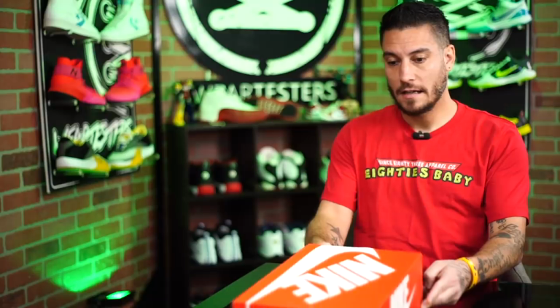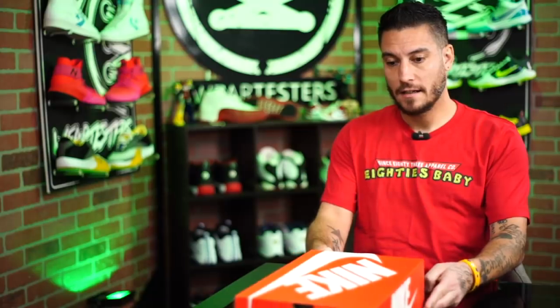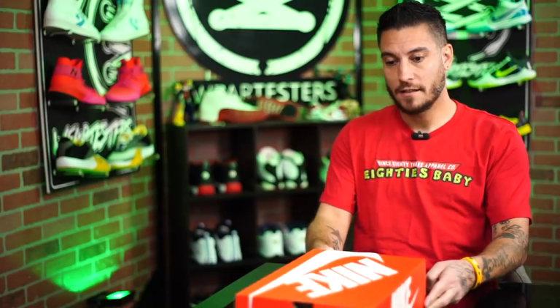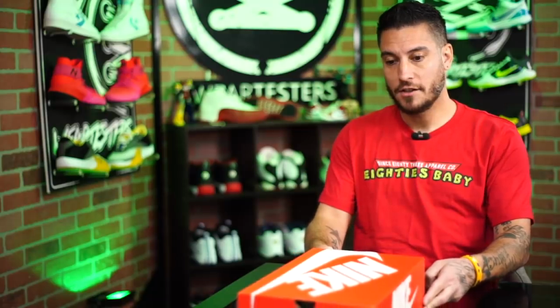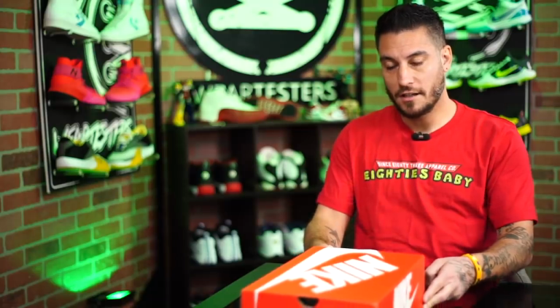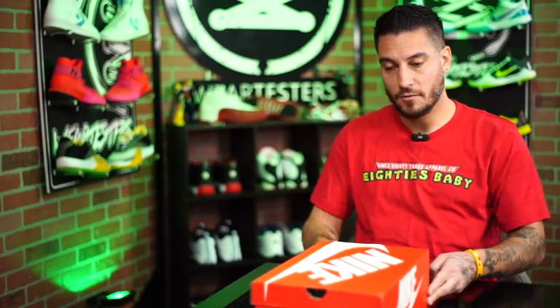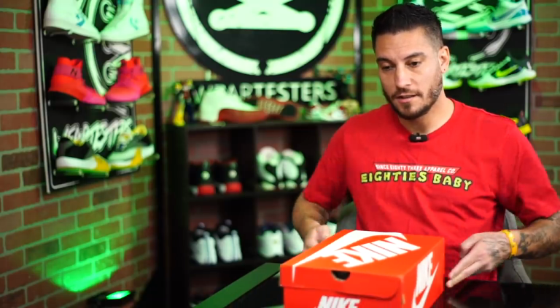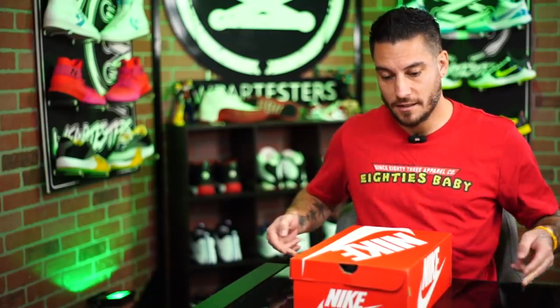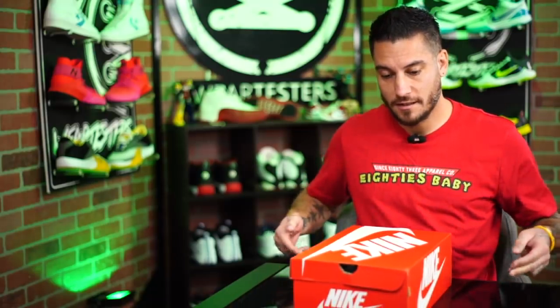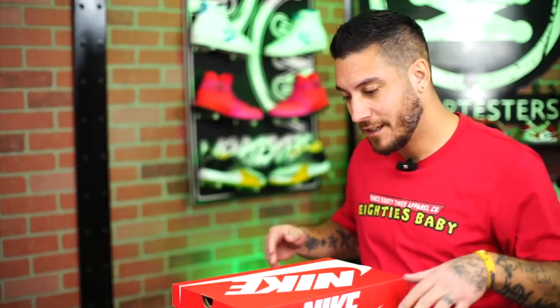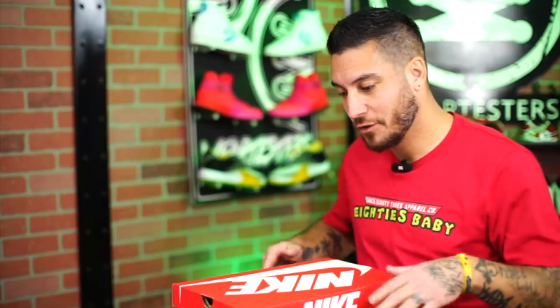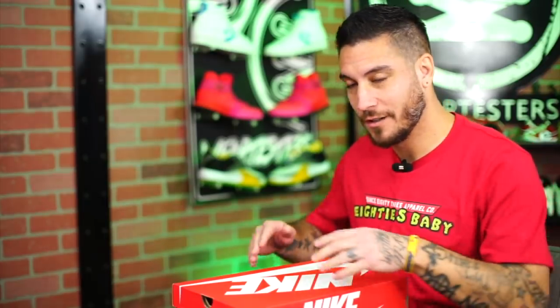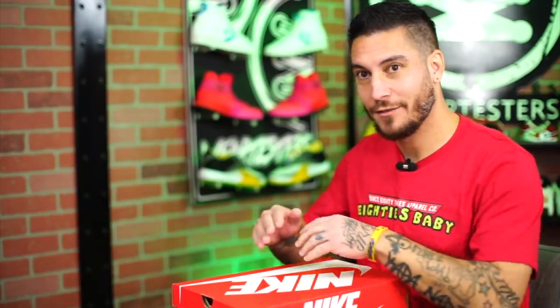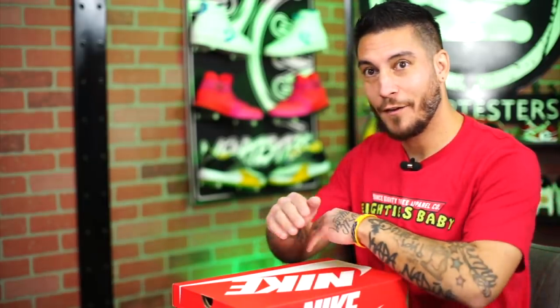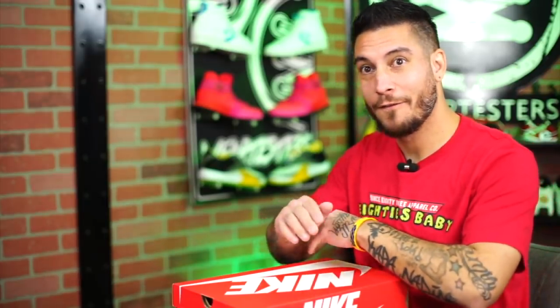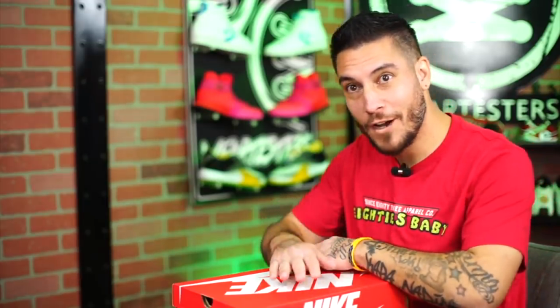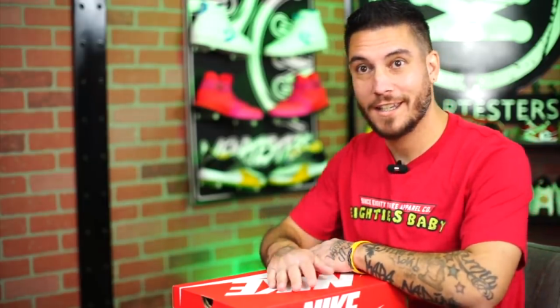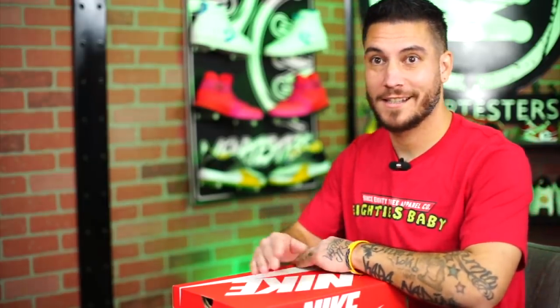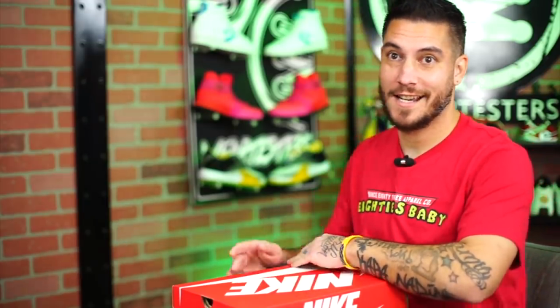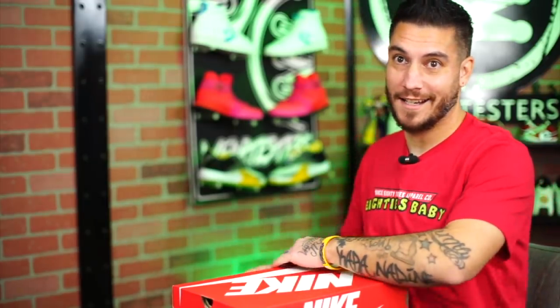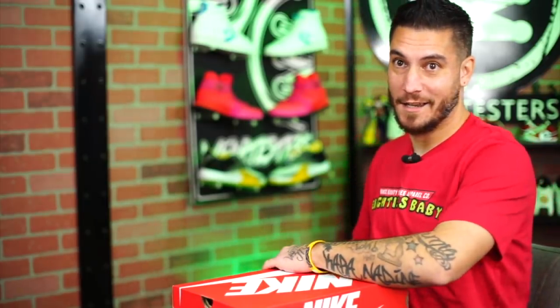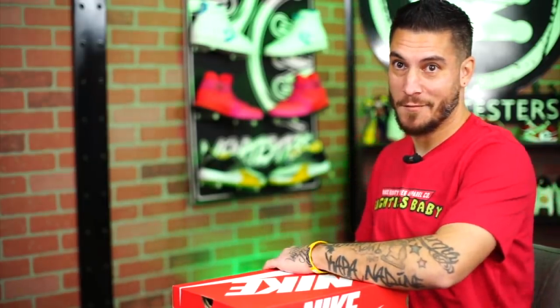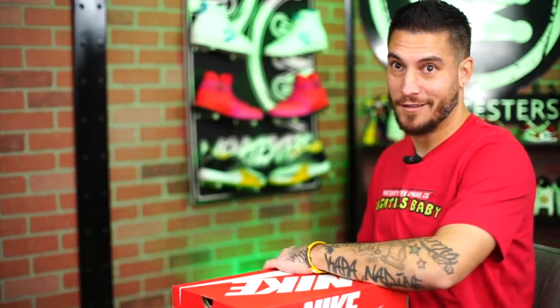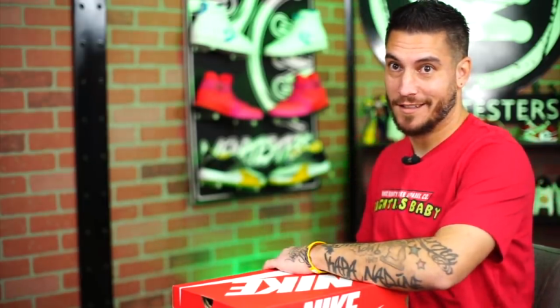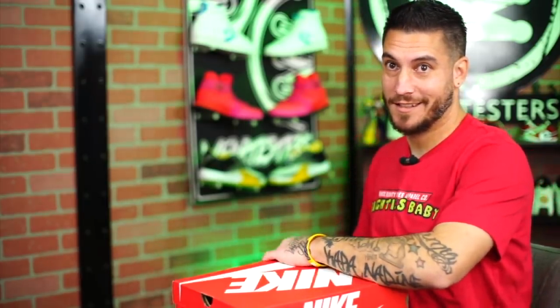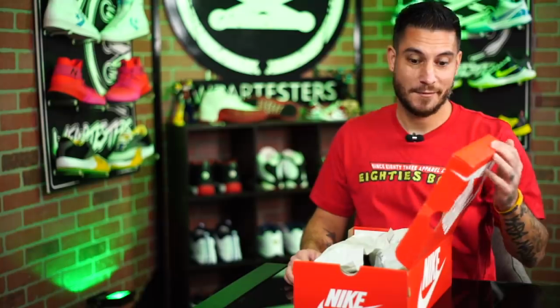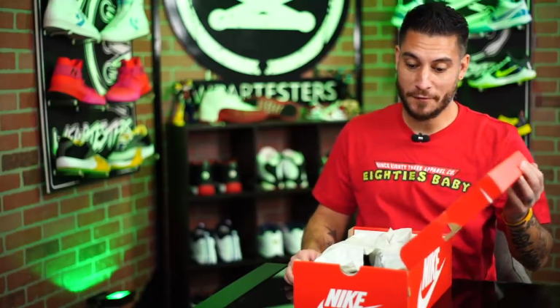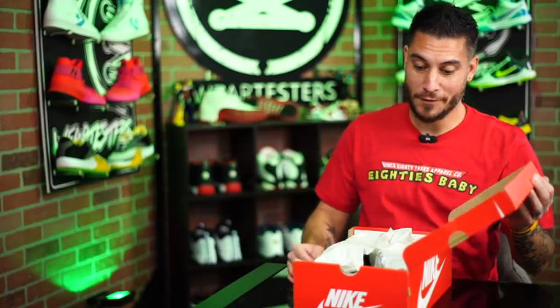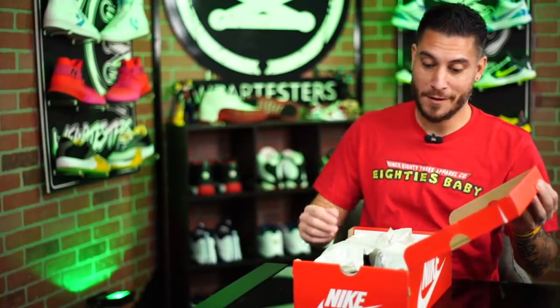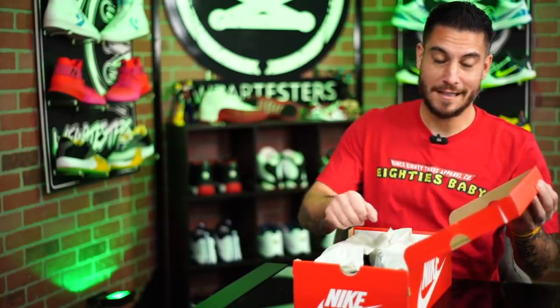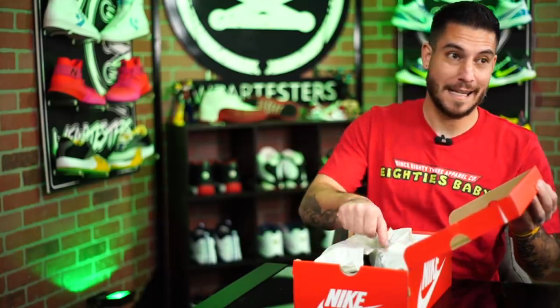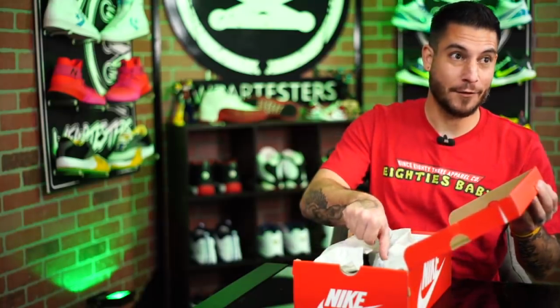I cannot genuinely tell you enough how excited I am about these. This is my first pair of these ever.